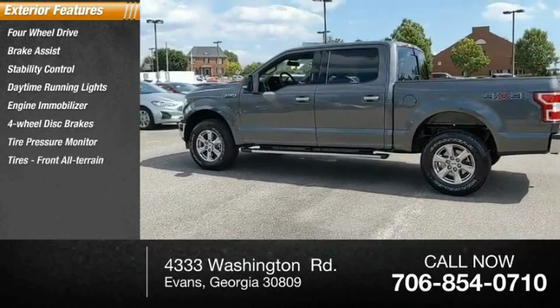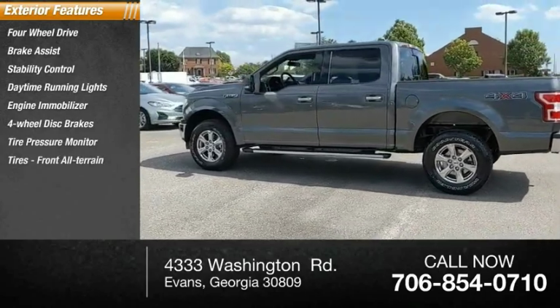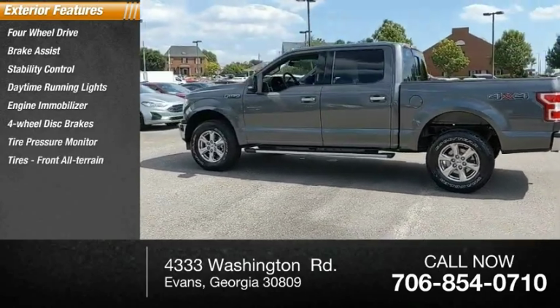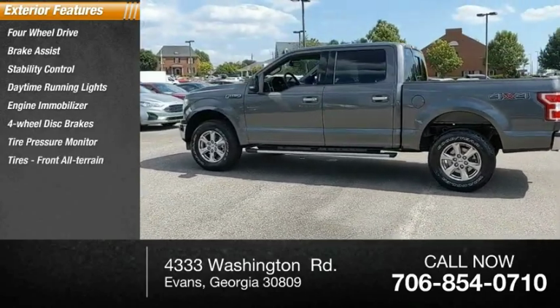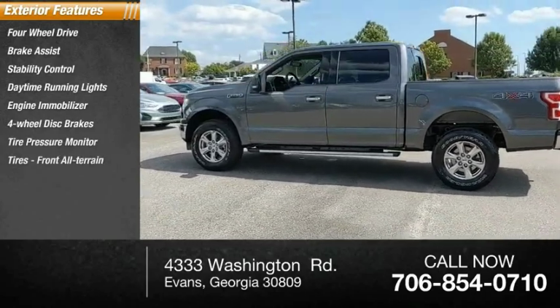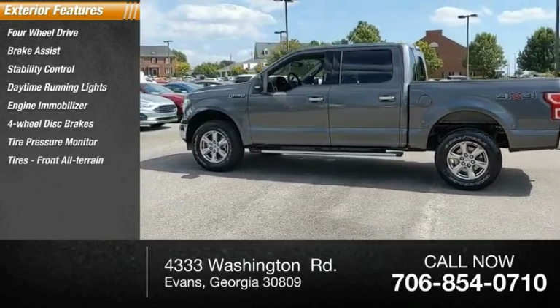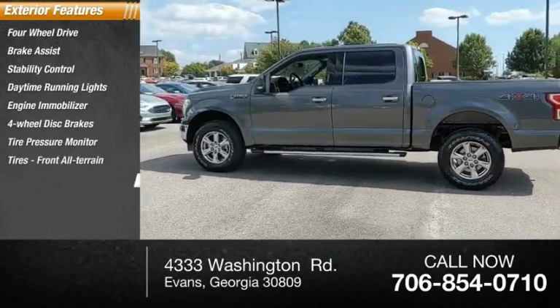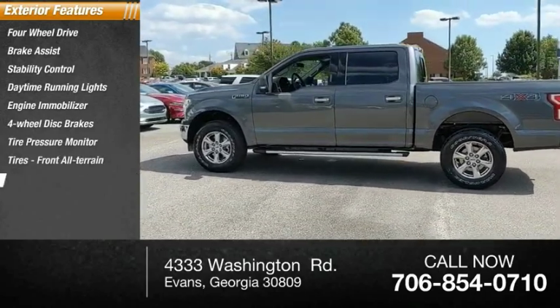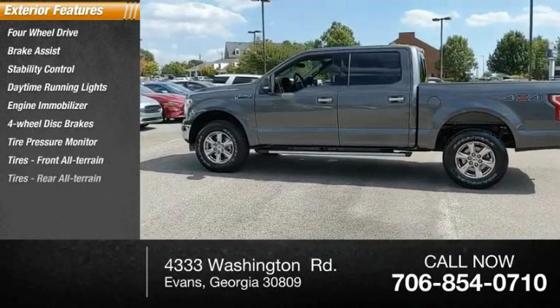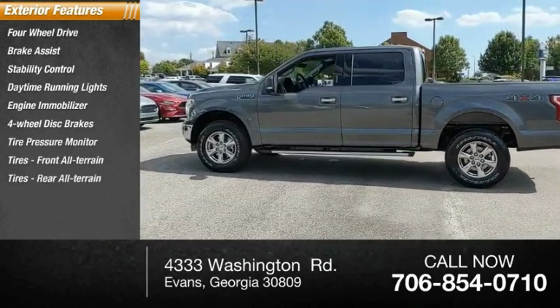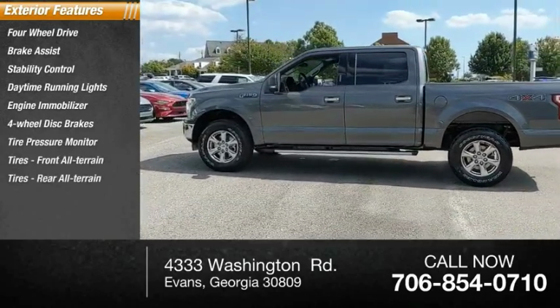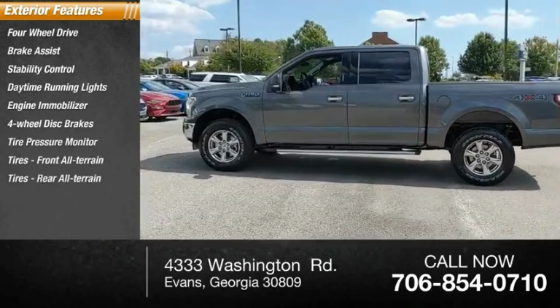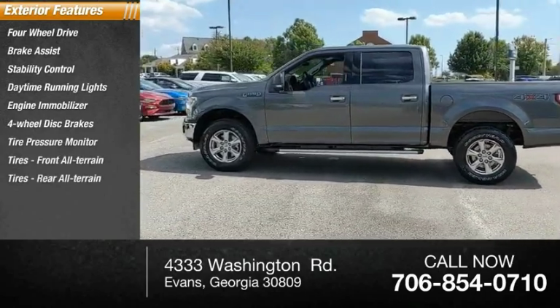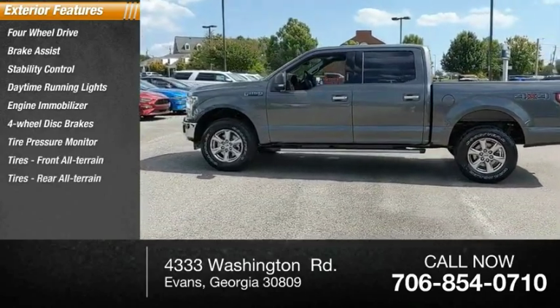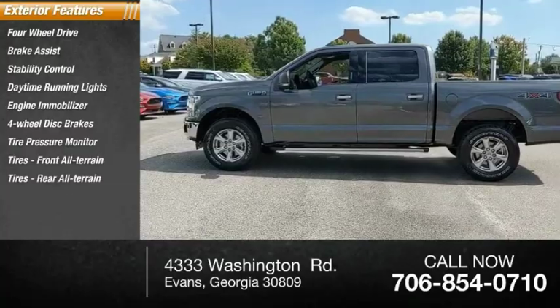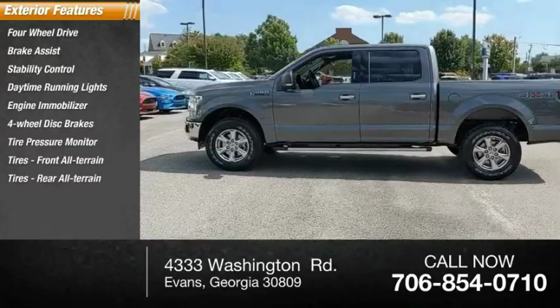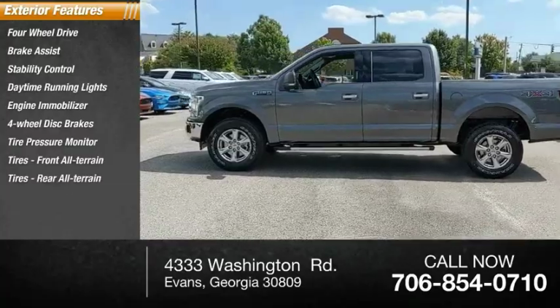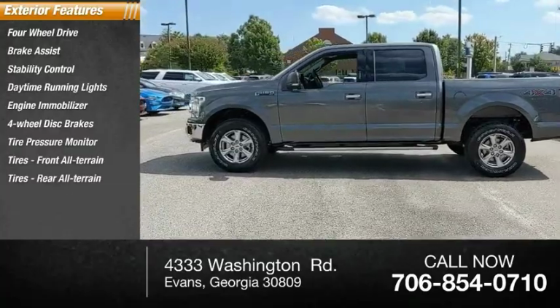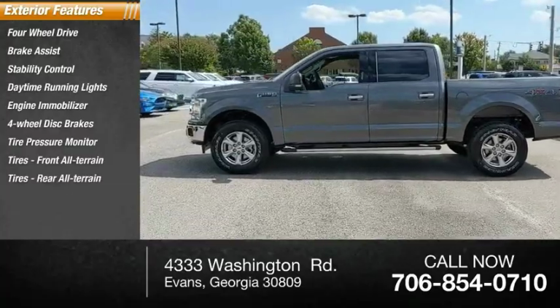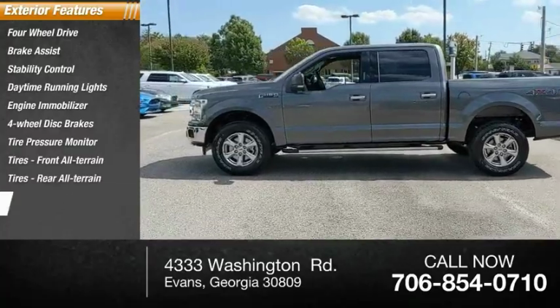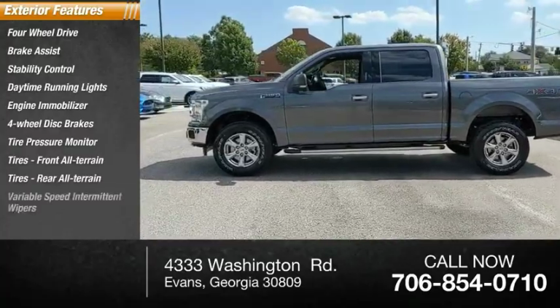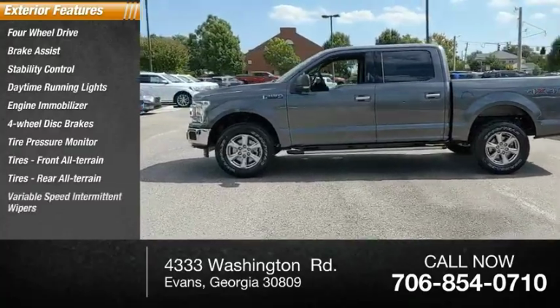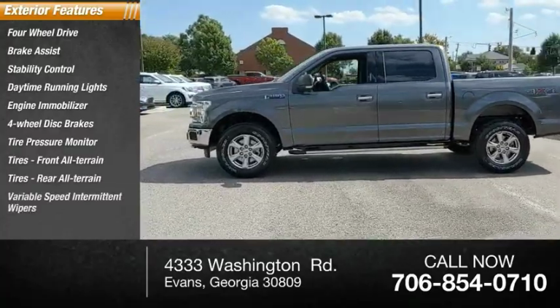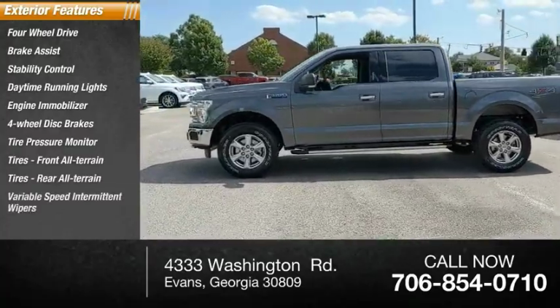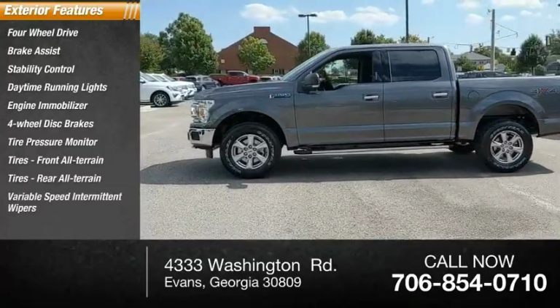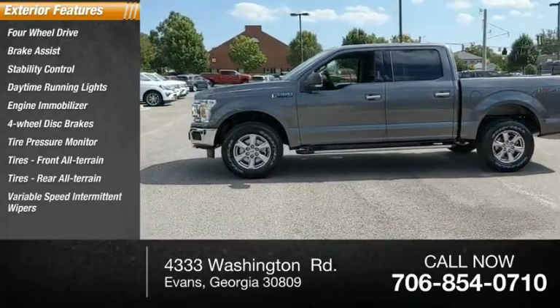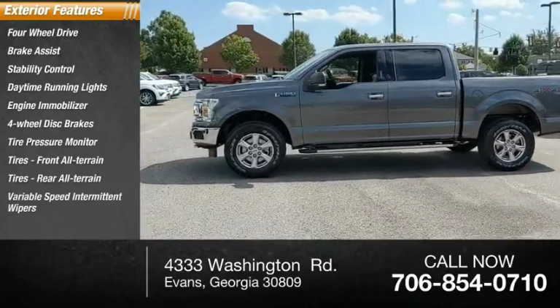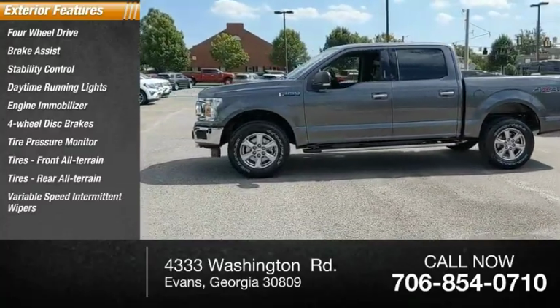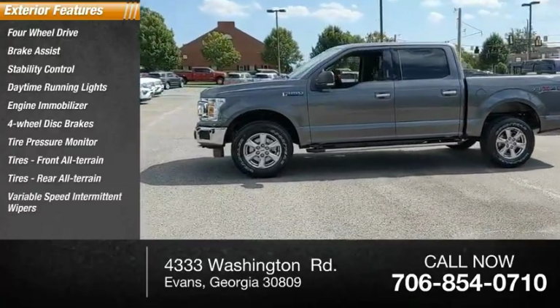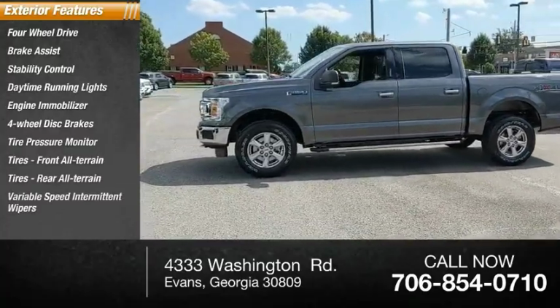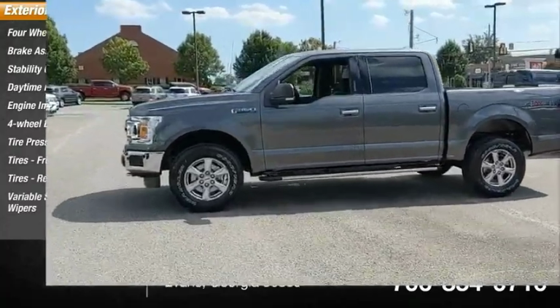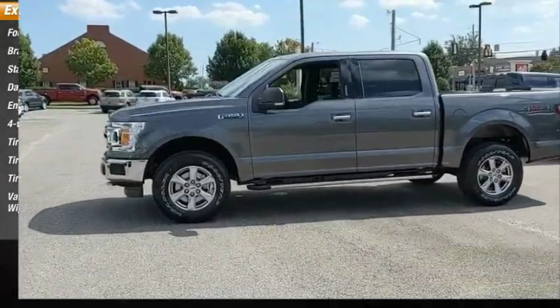Tires: front all-terrain, tires: rear all-terrain, variable speed intermittent wipers.